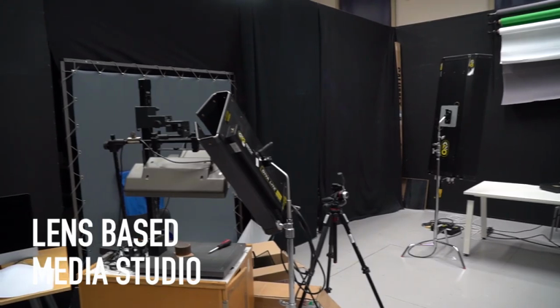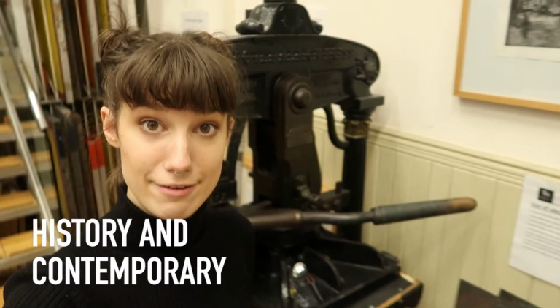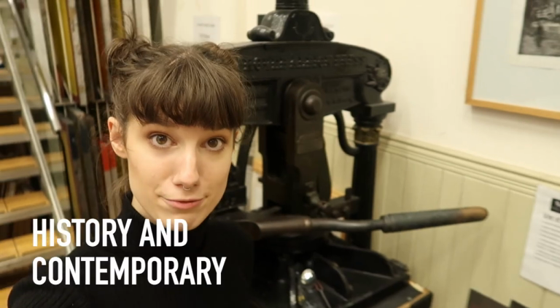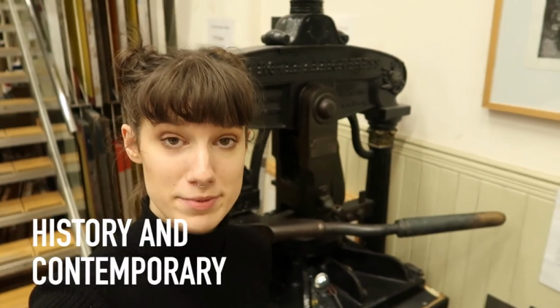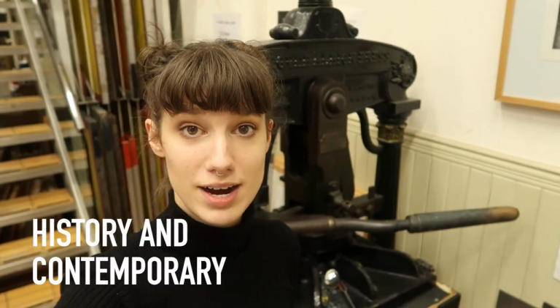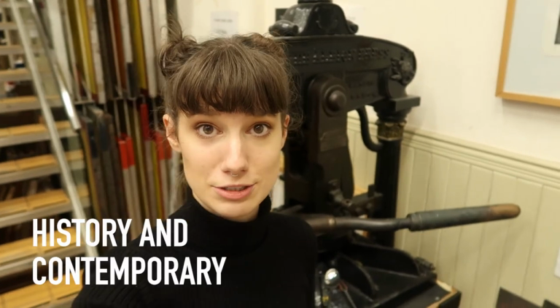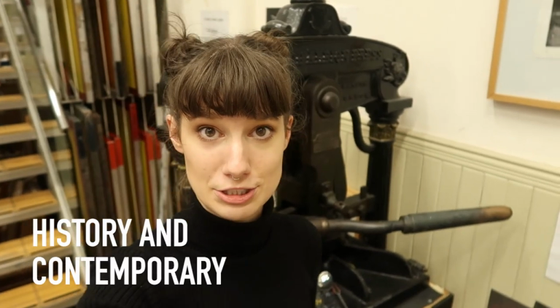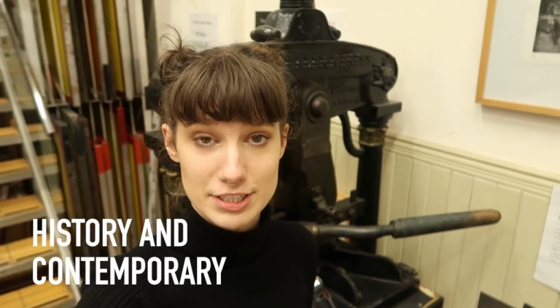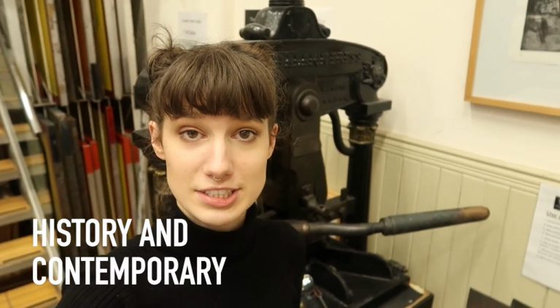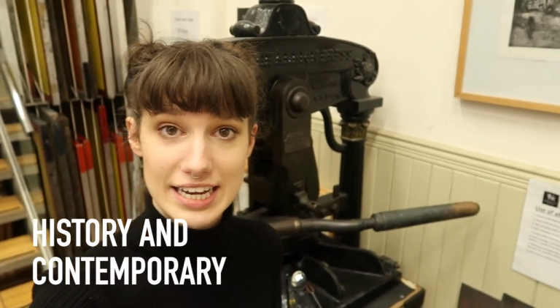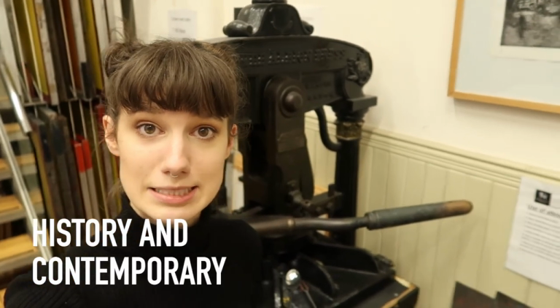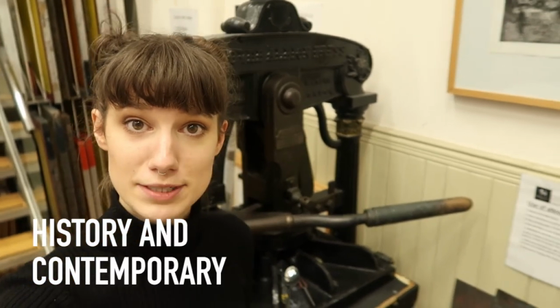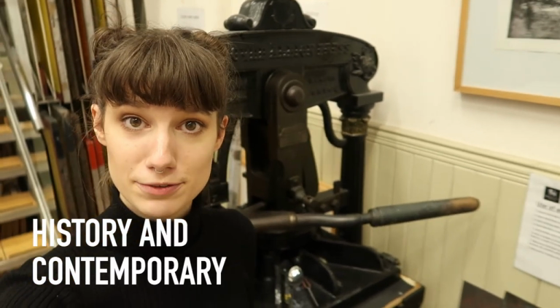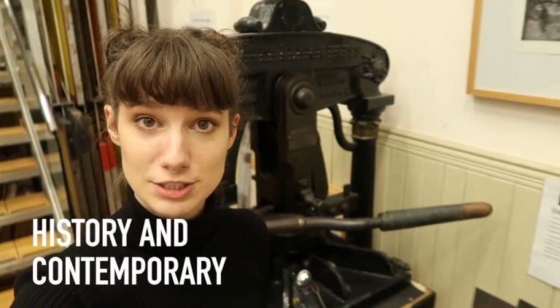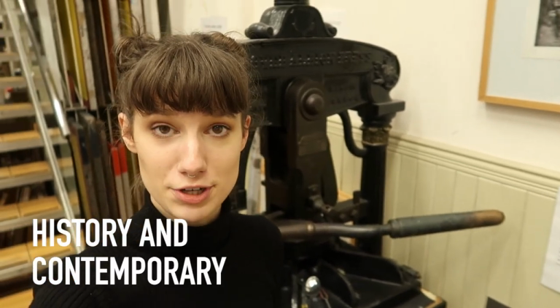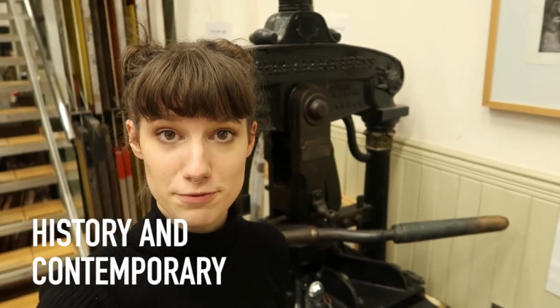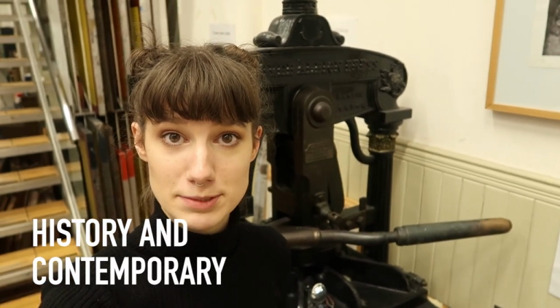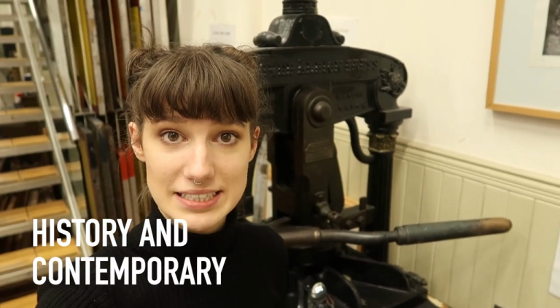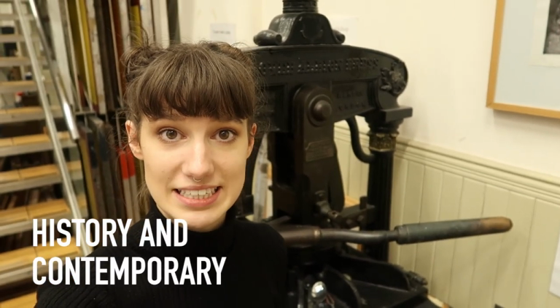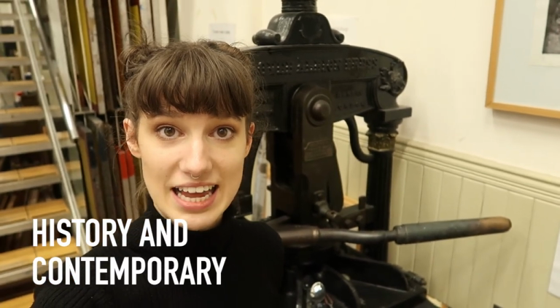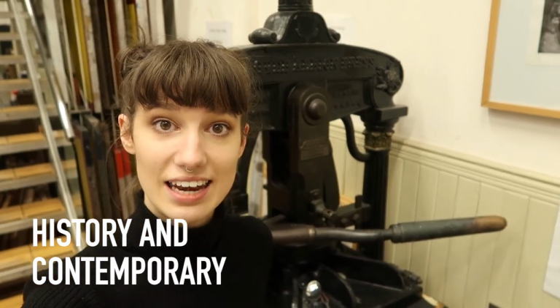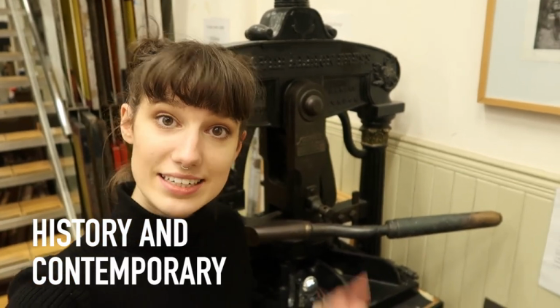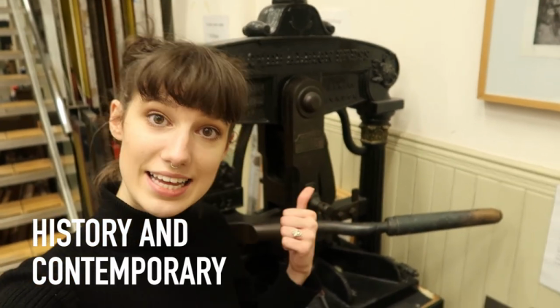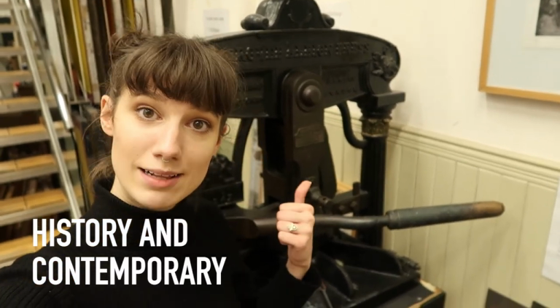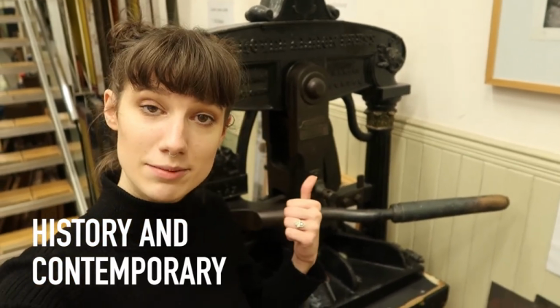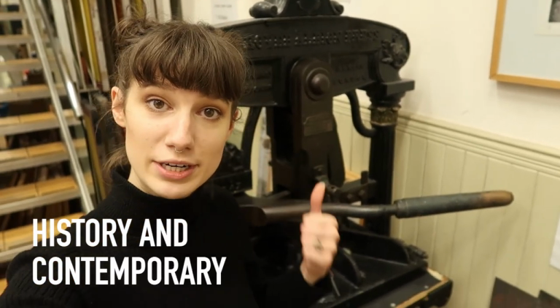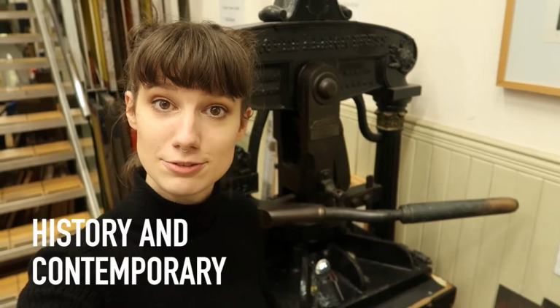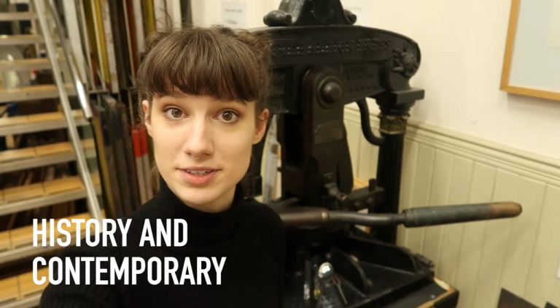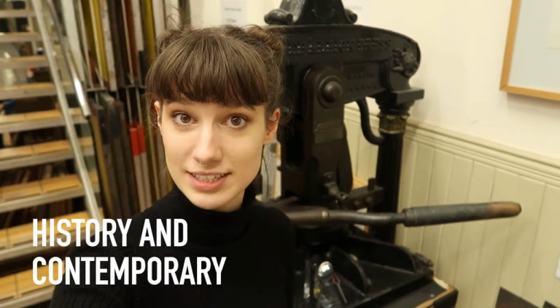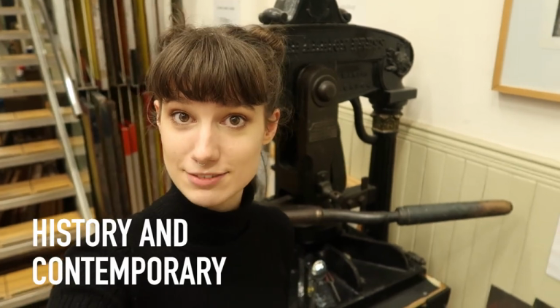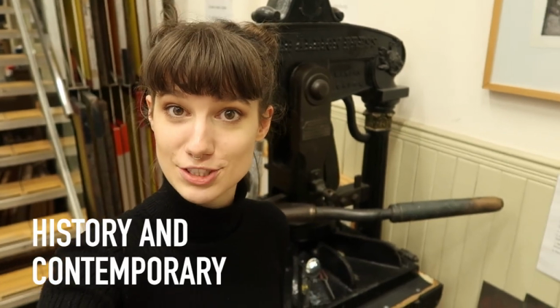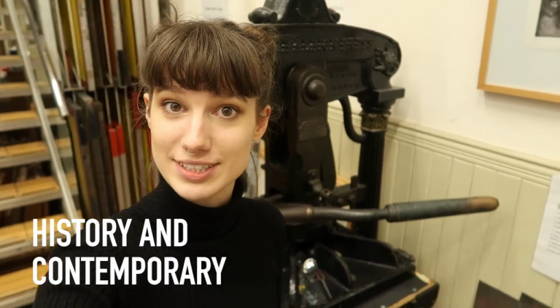Every room at Margaret Street contains a bit of history of this building, like this Albion Press from the 19th century.